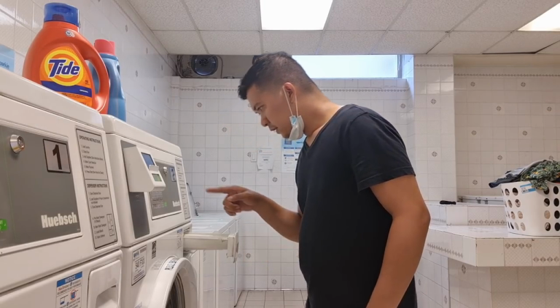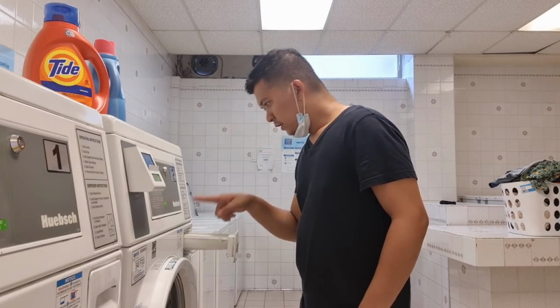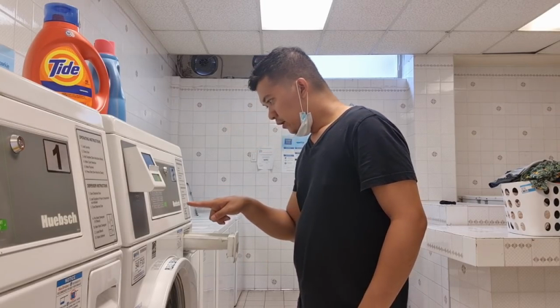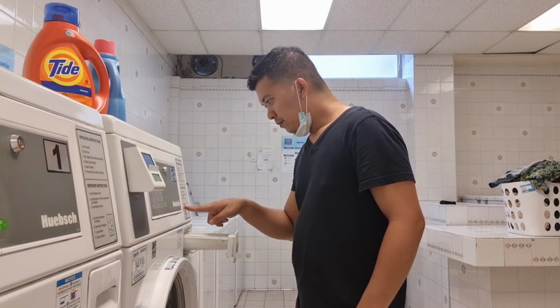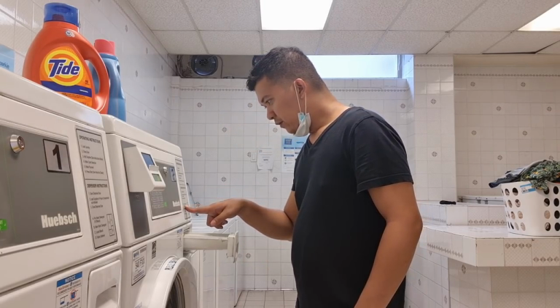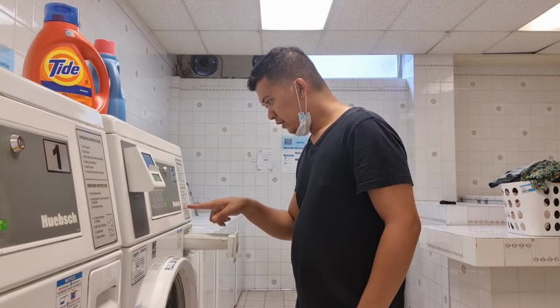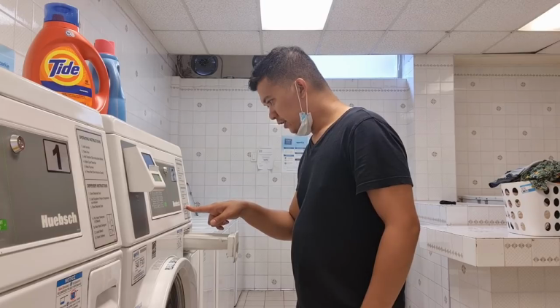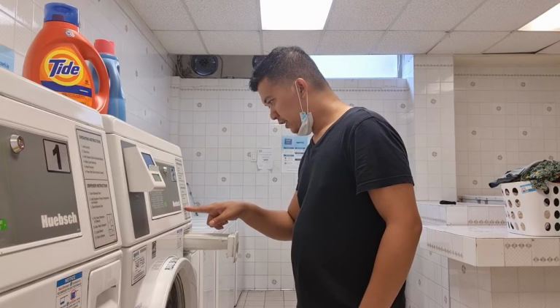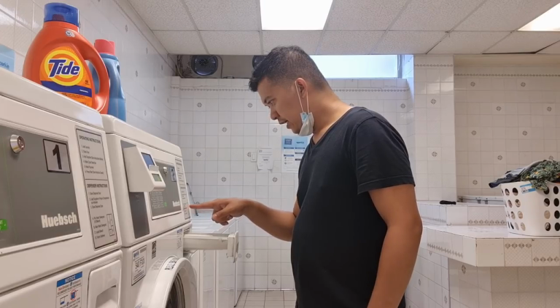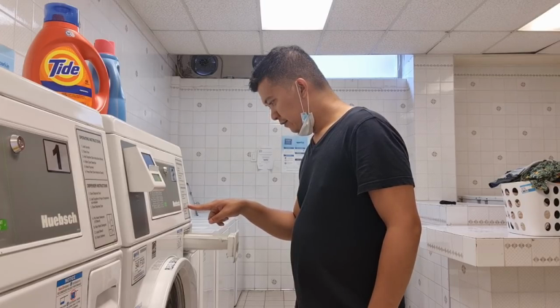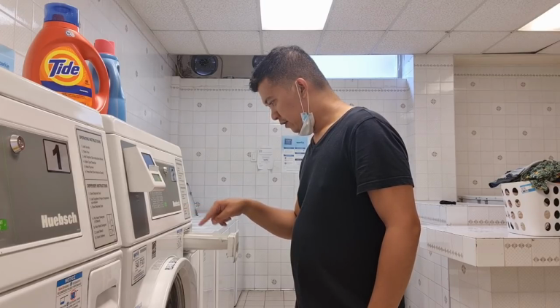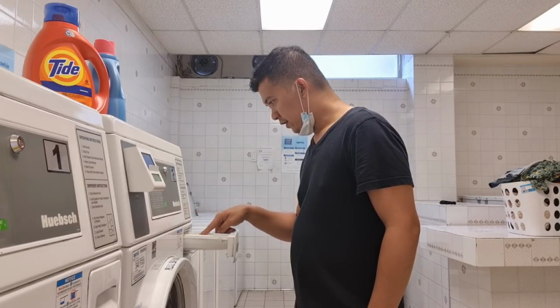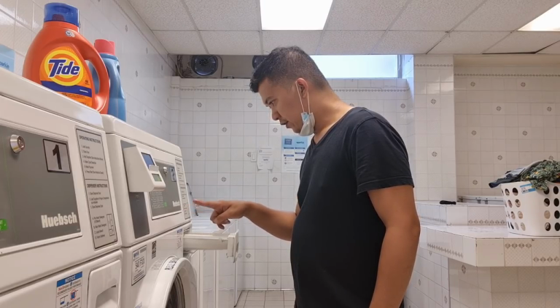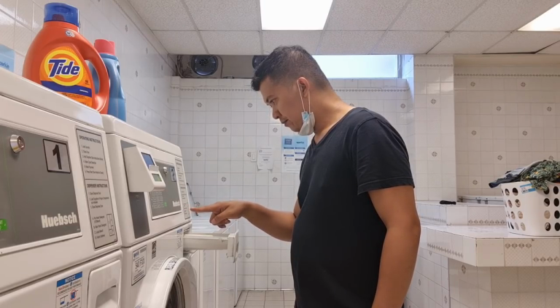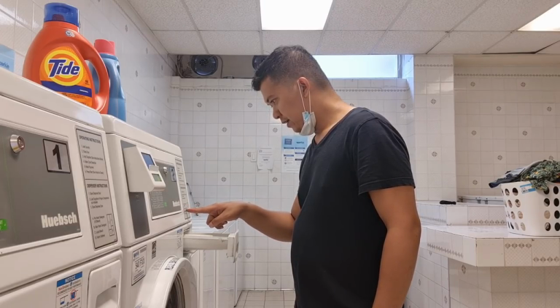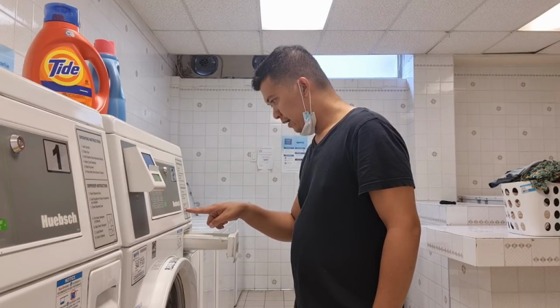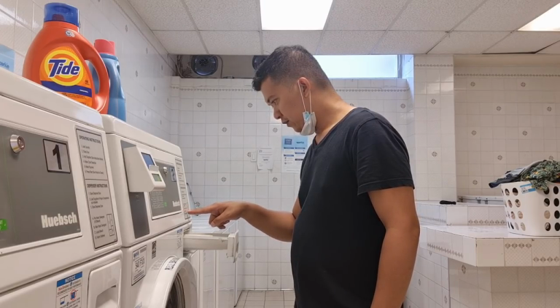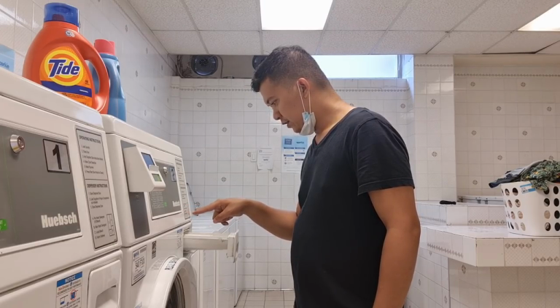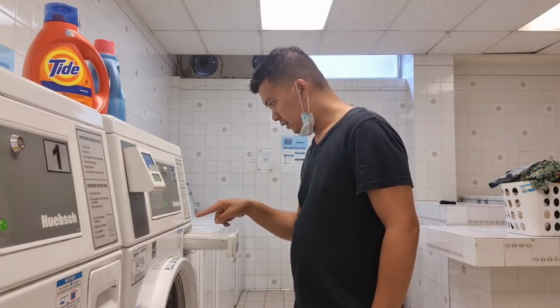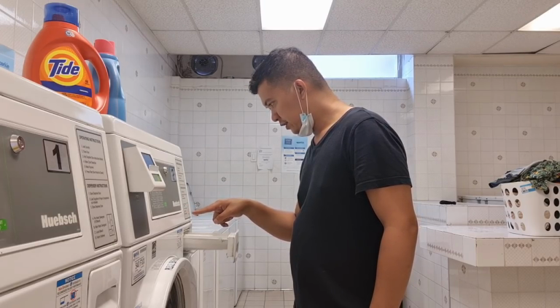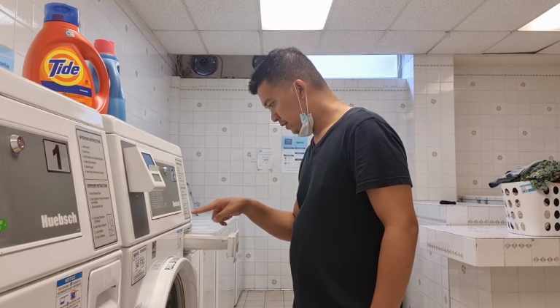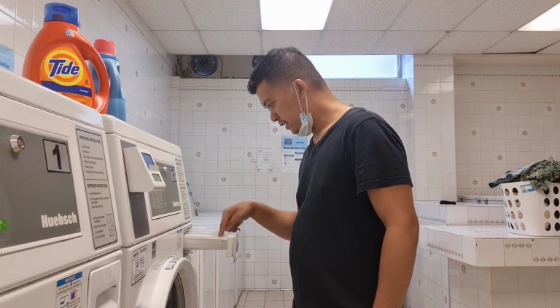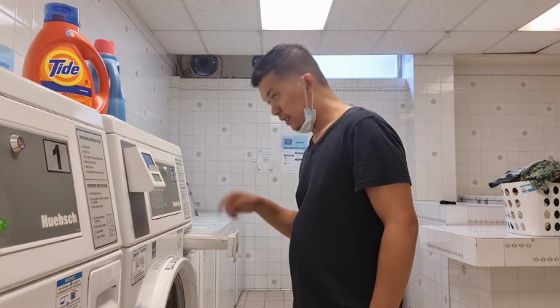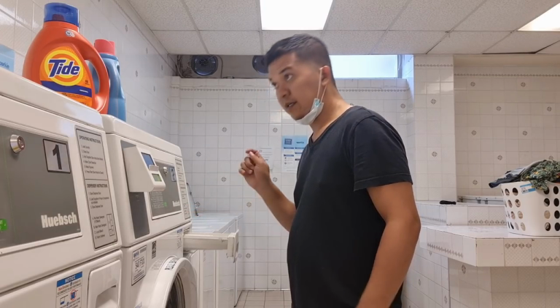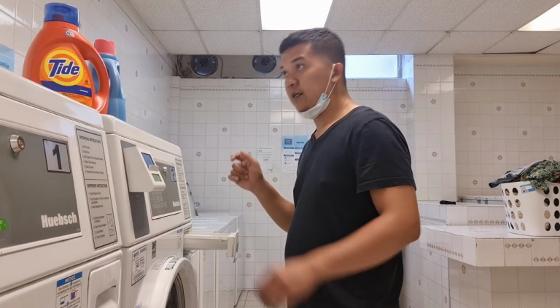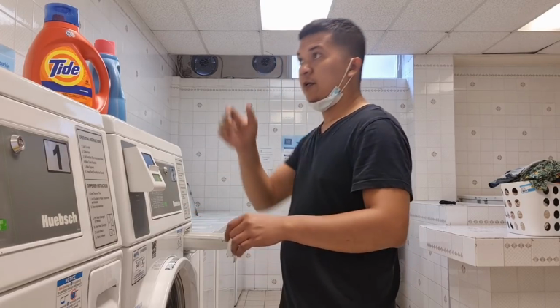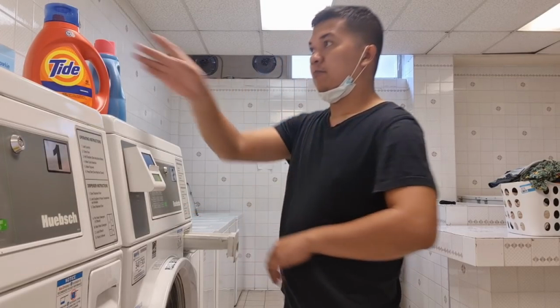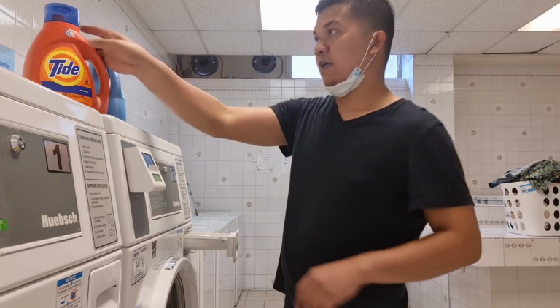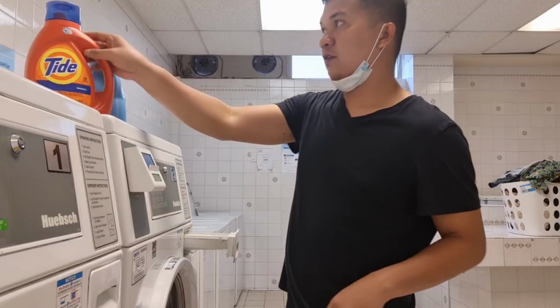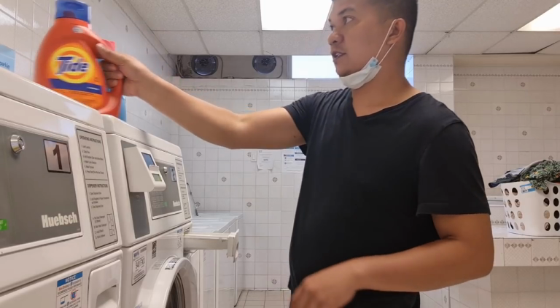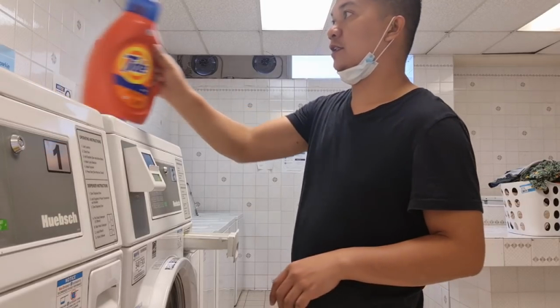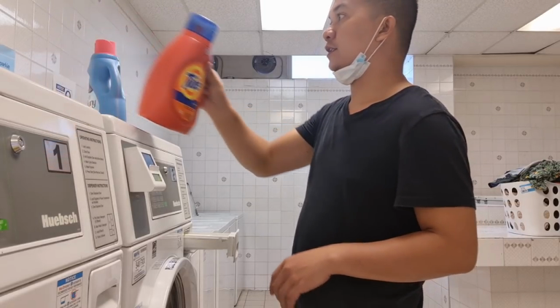I'm using a pre-wash detergent and then the main wash detergent.